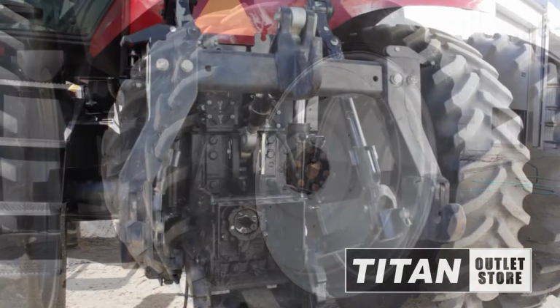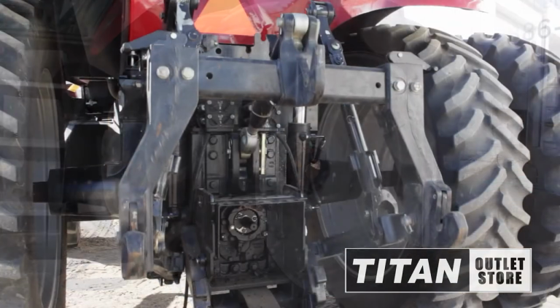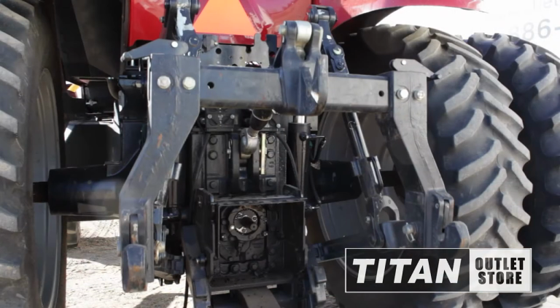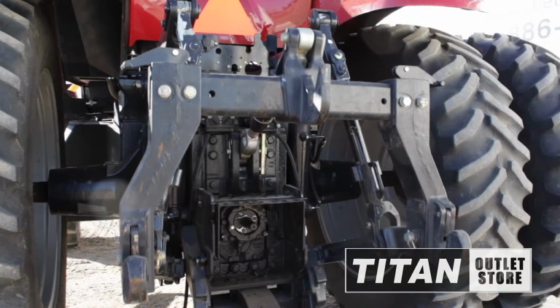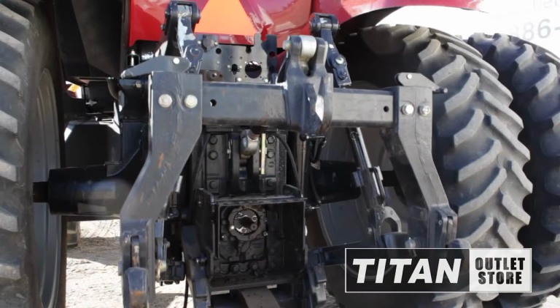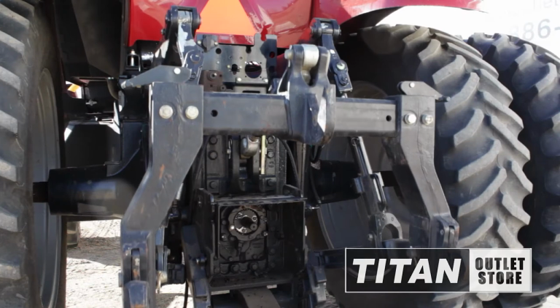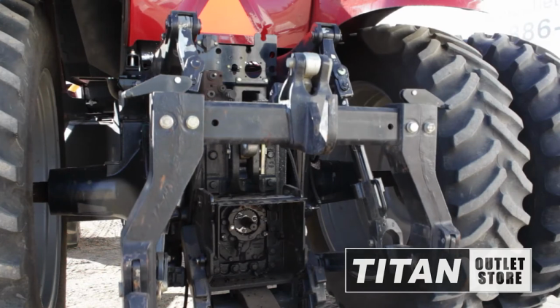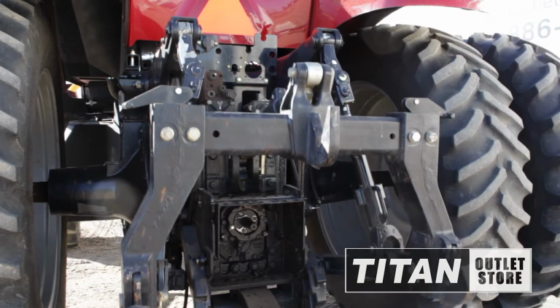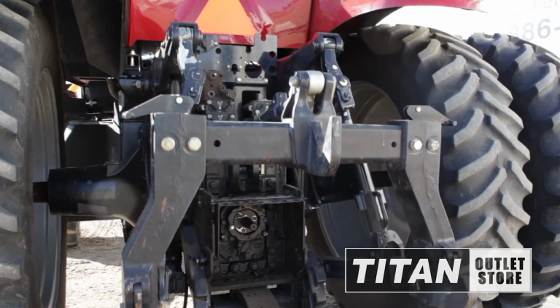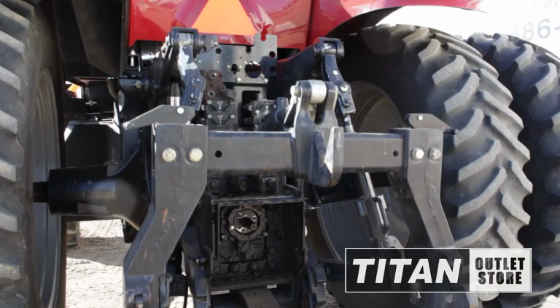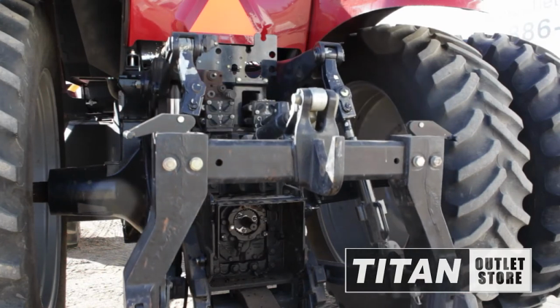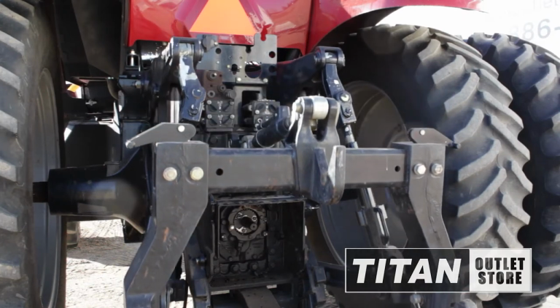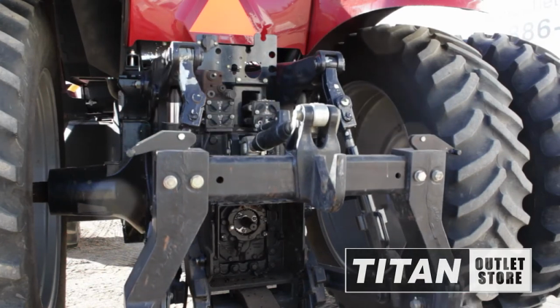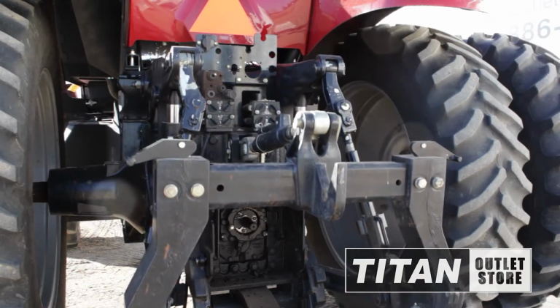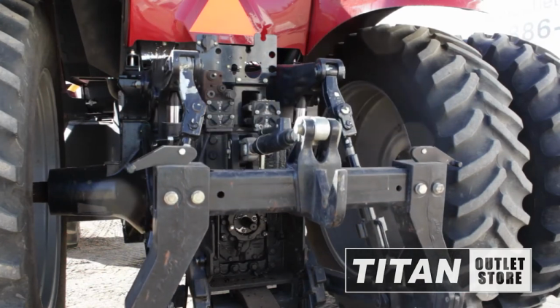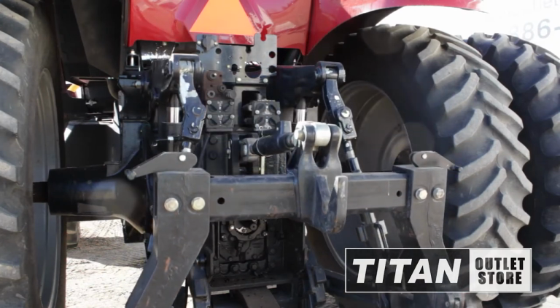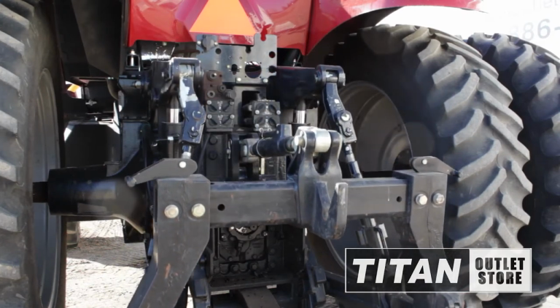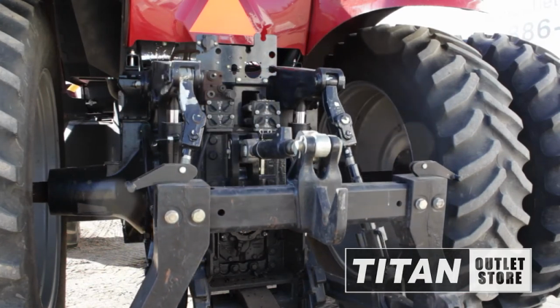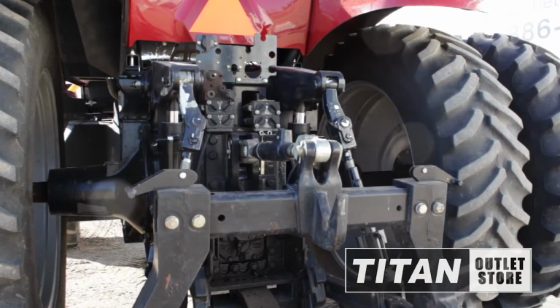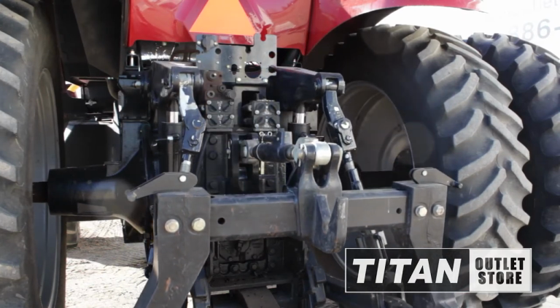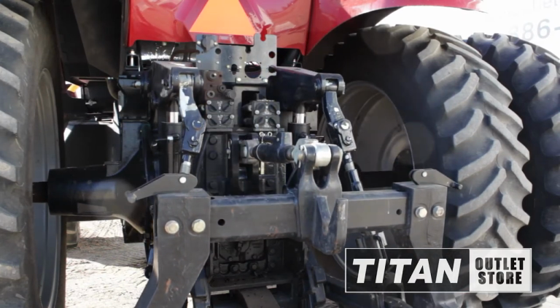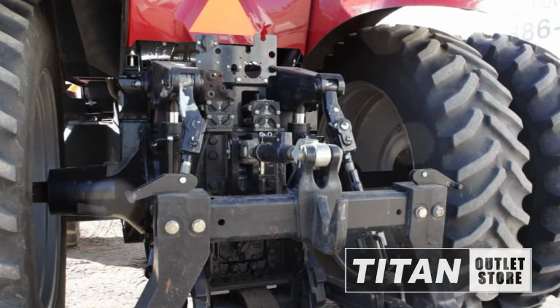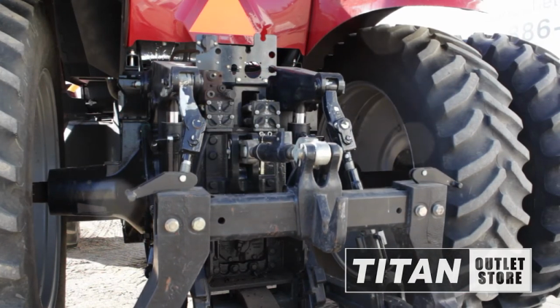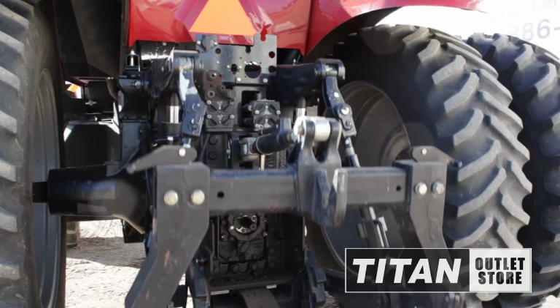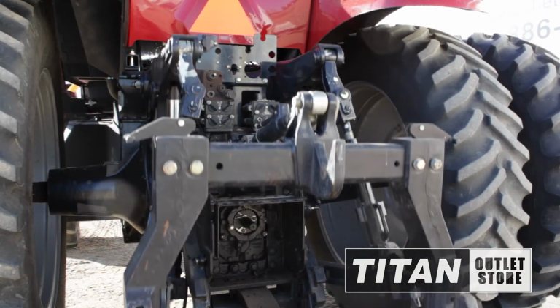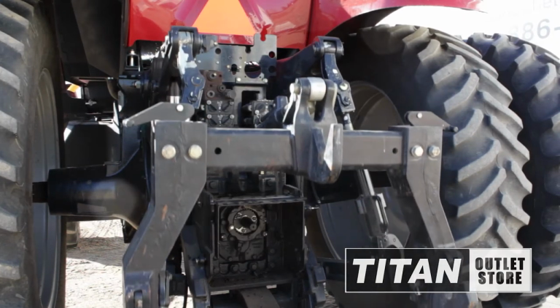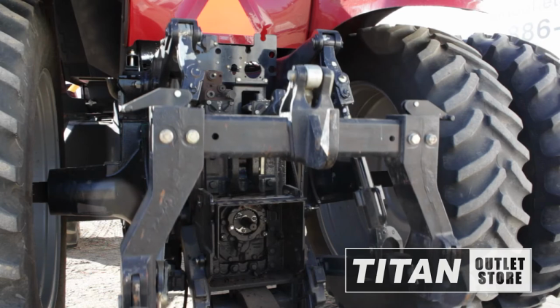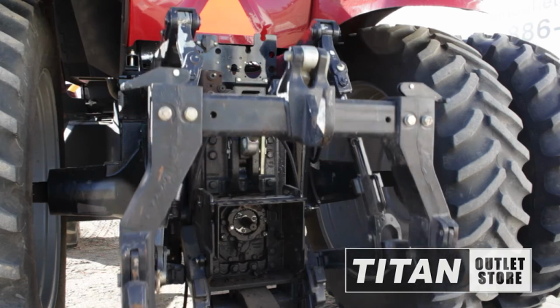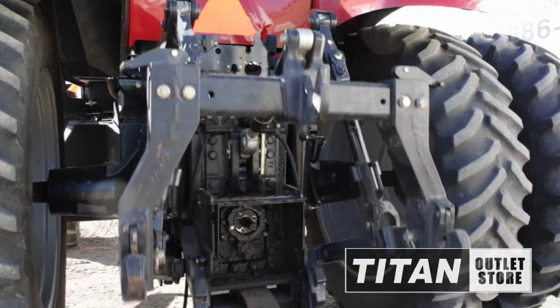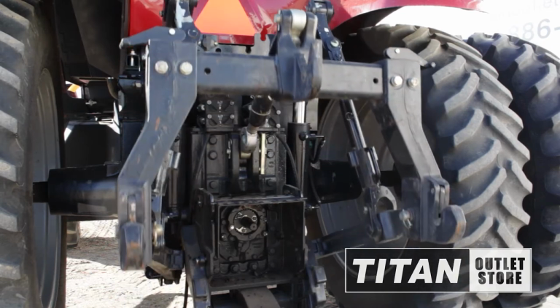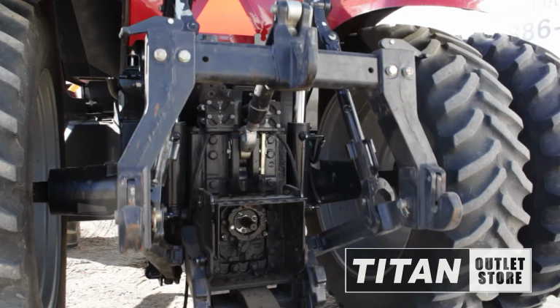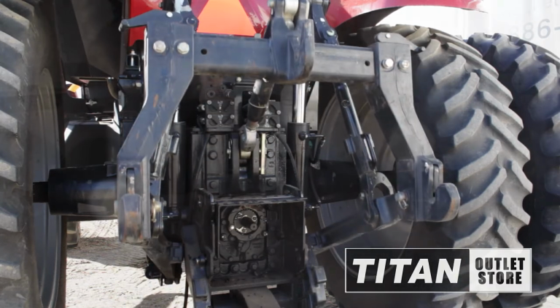The rear of this Case MX215 is equipped with a heavy duty drawbar and 3-point hydraulic hitch, 4 remotes and 1000 PTO.